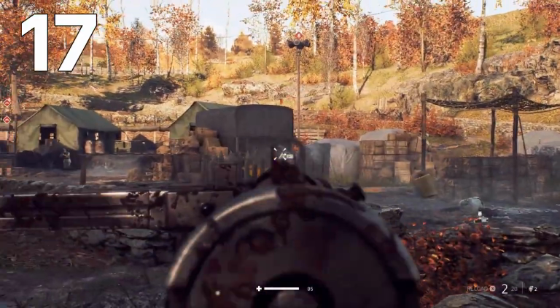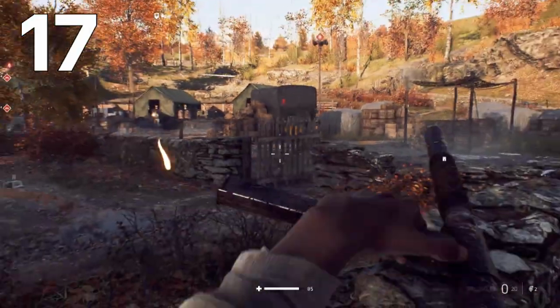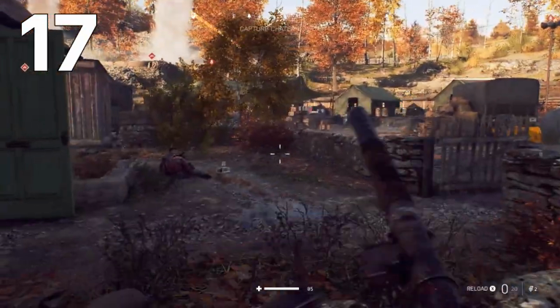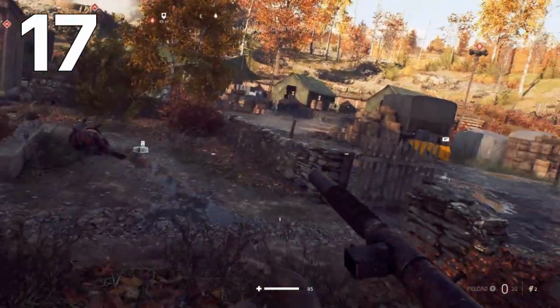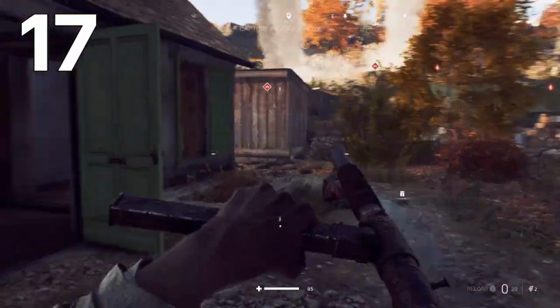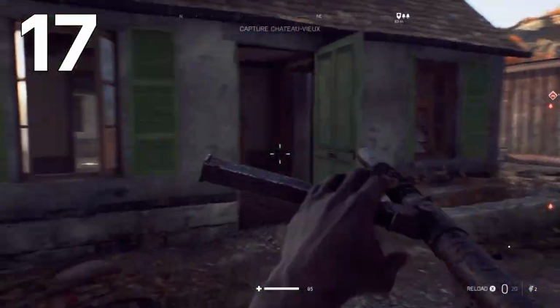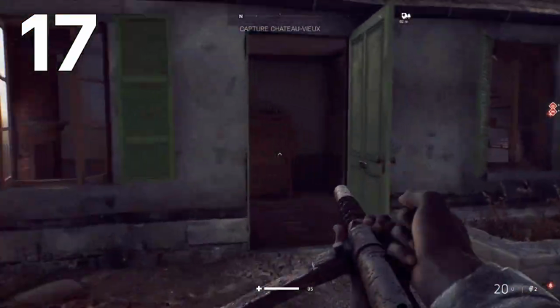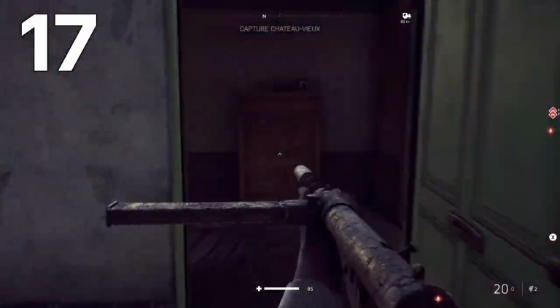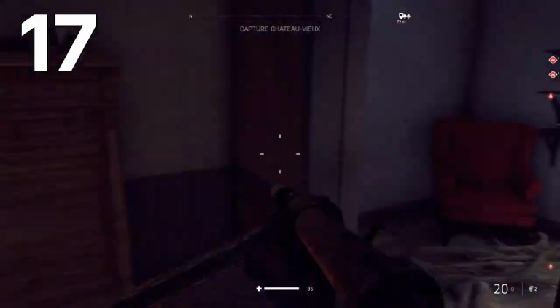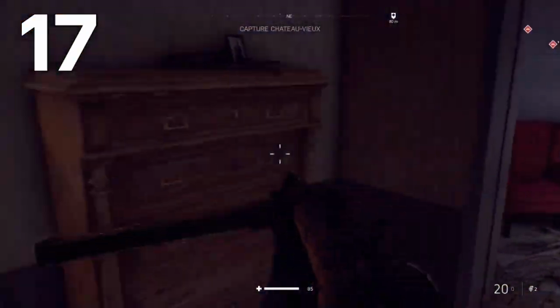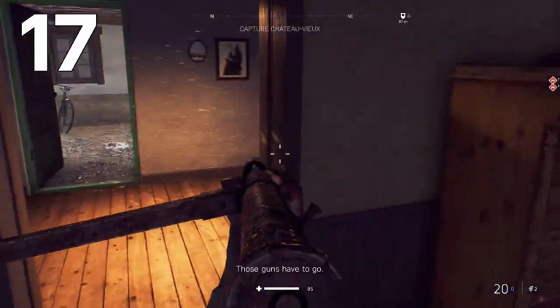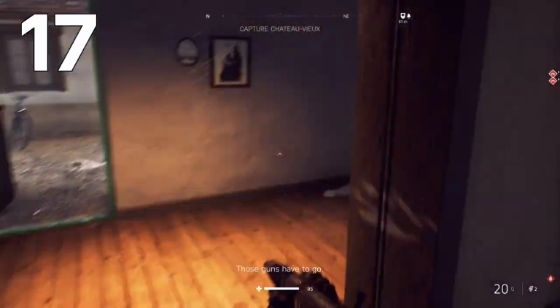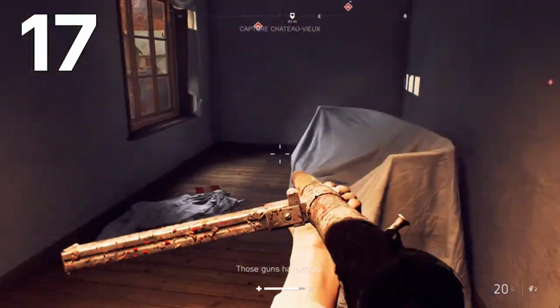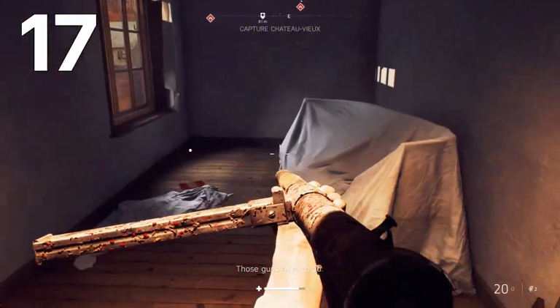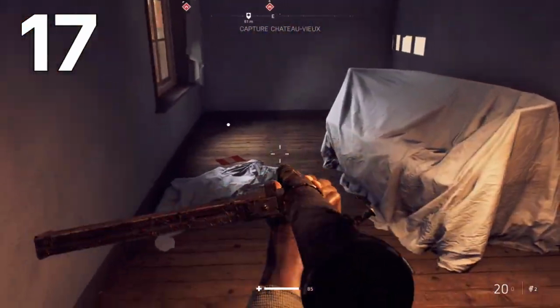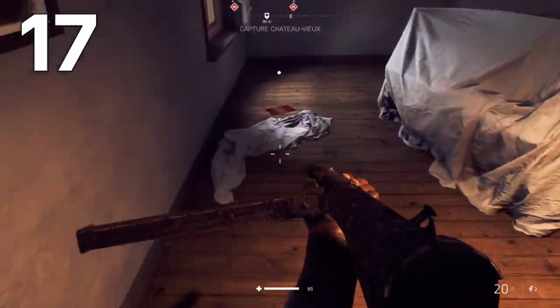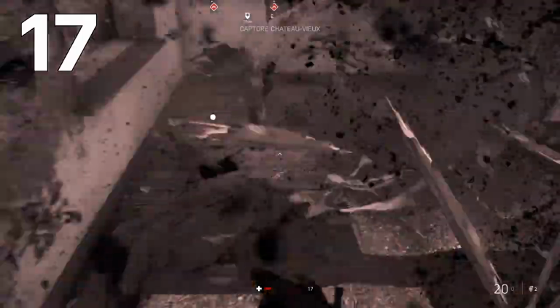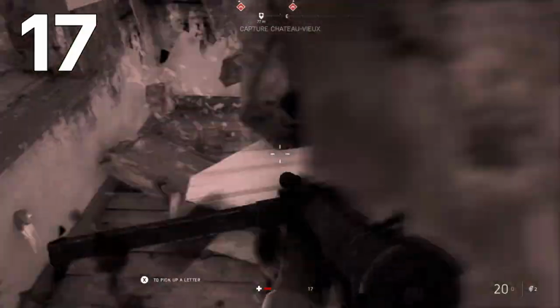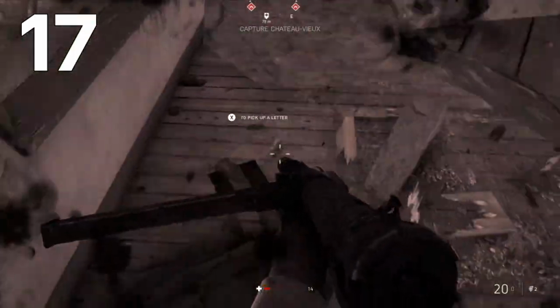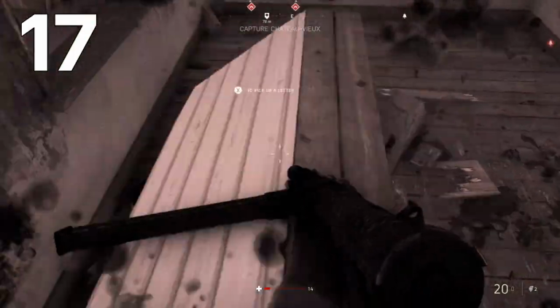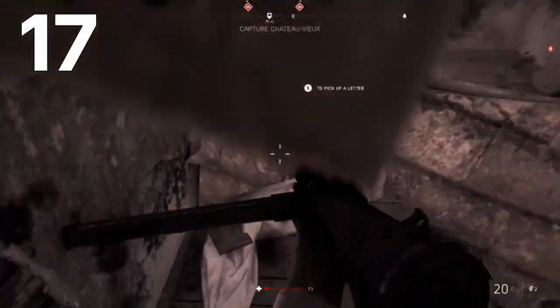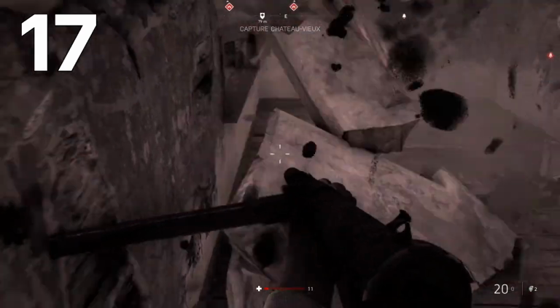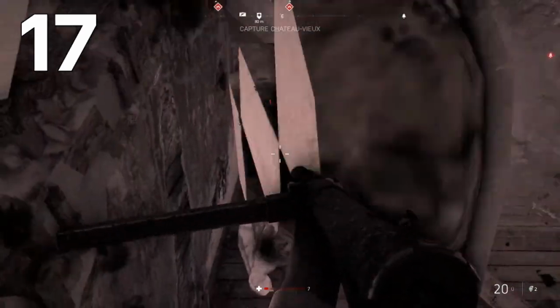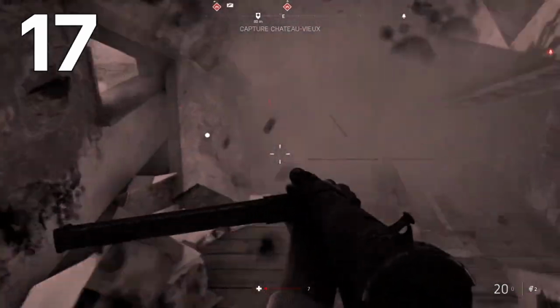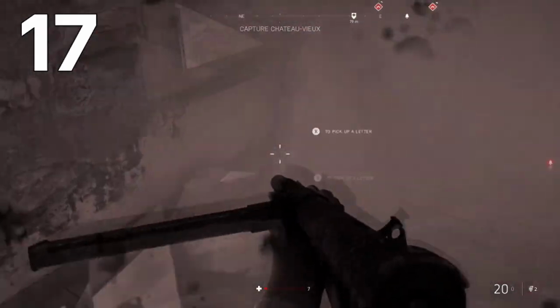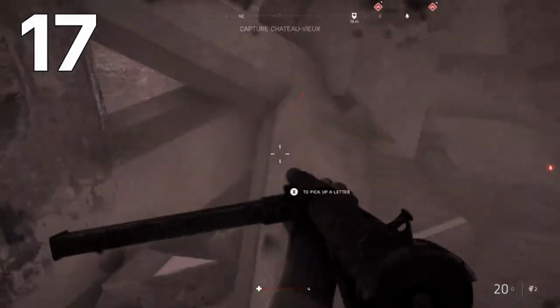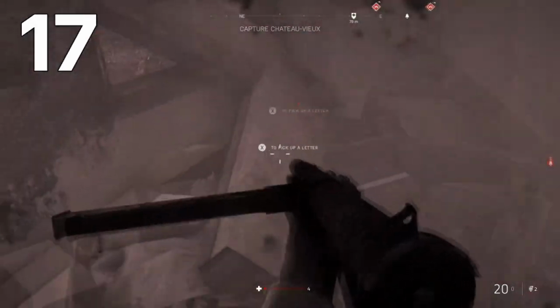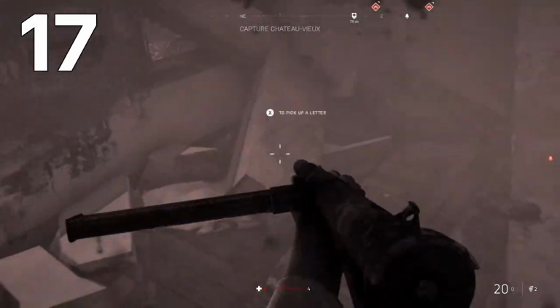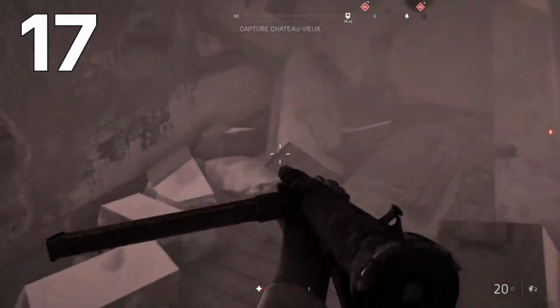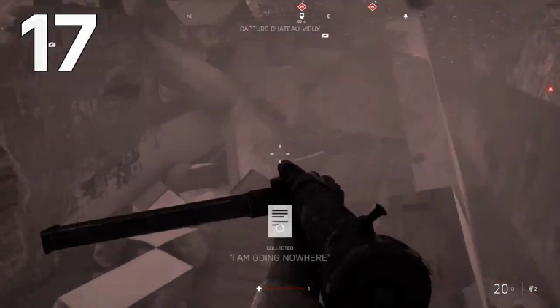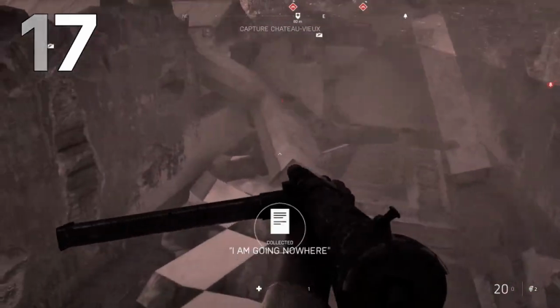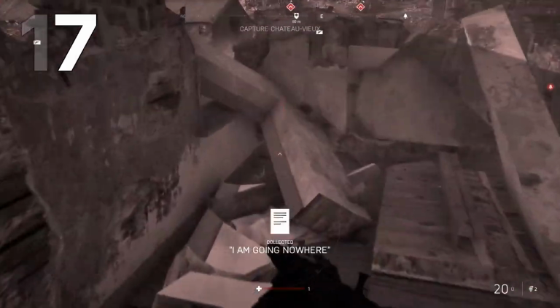And that is how to find all the letters in the Tyrael campaign. Hope that helps you guys out. I am Livin' and I'll catch you guys again later.